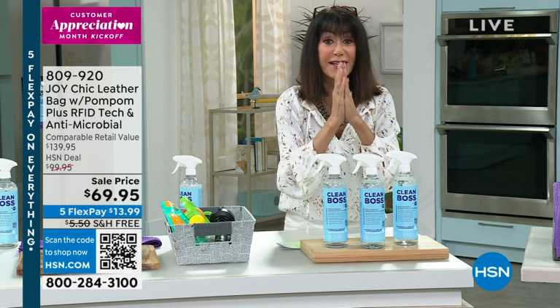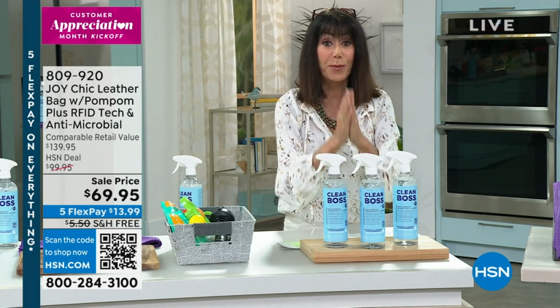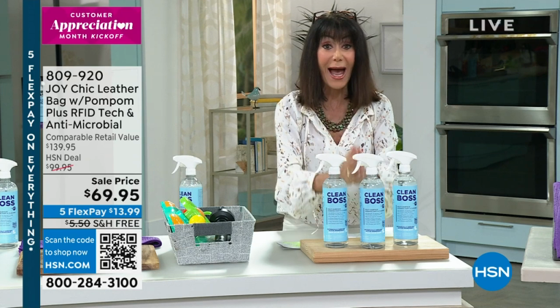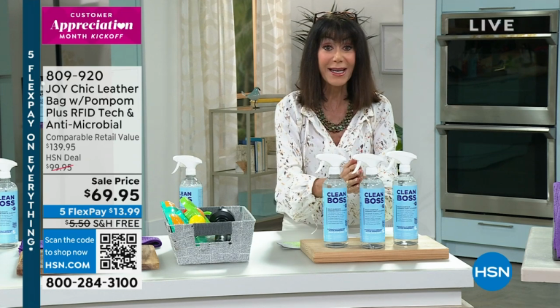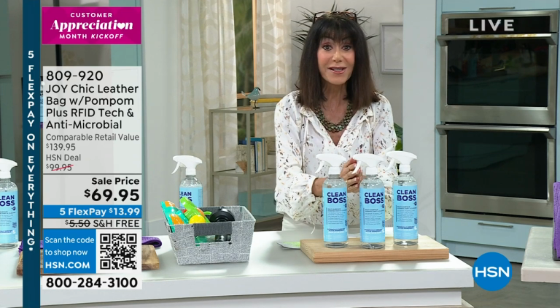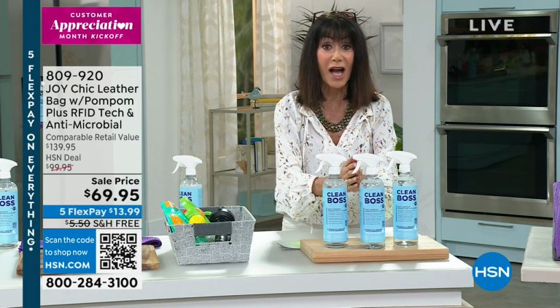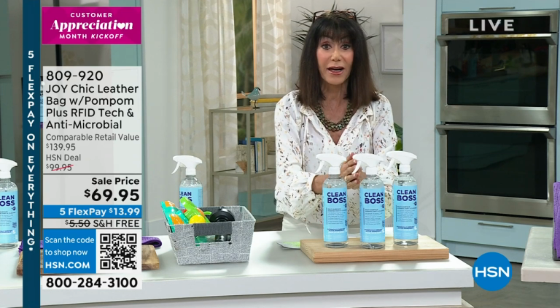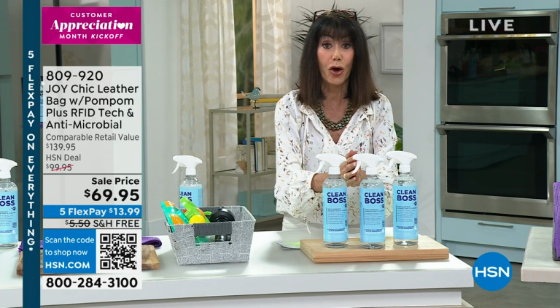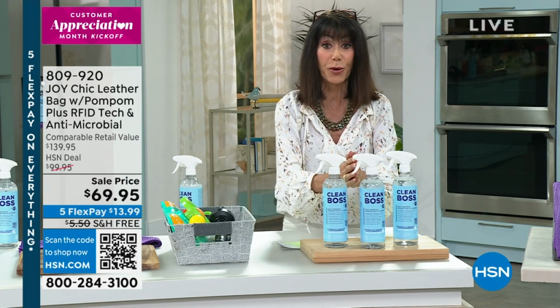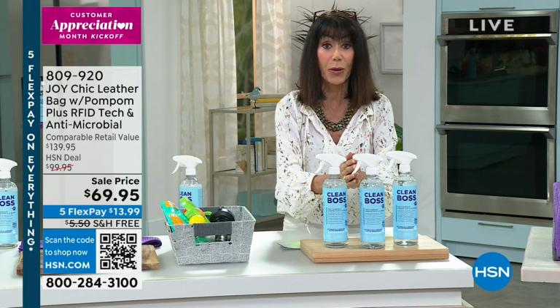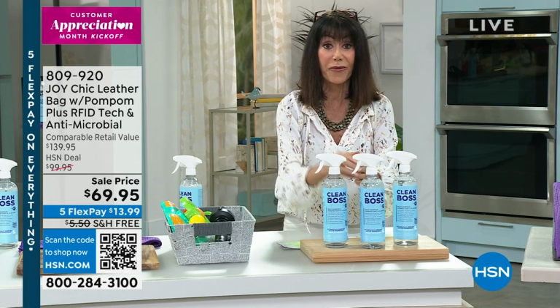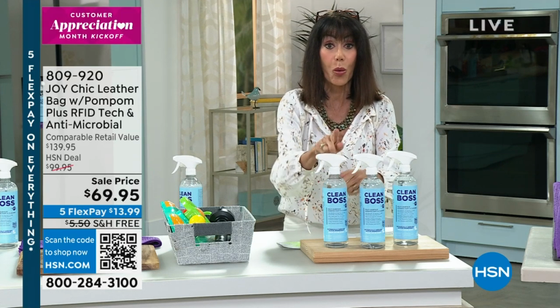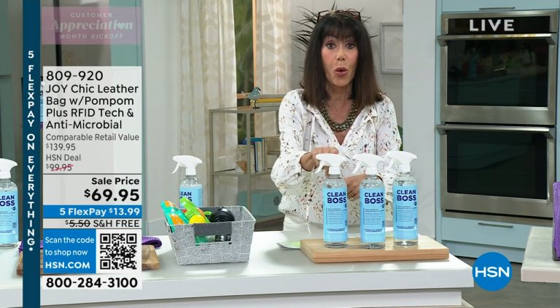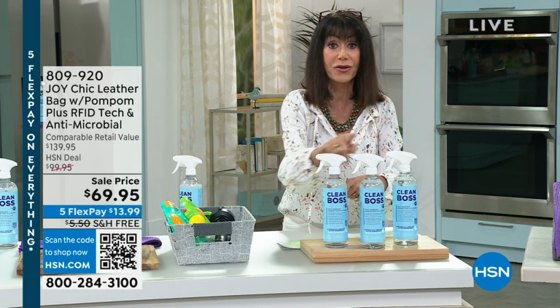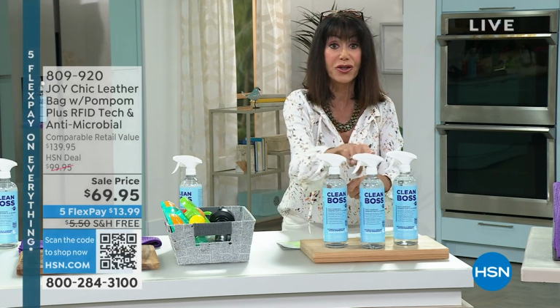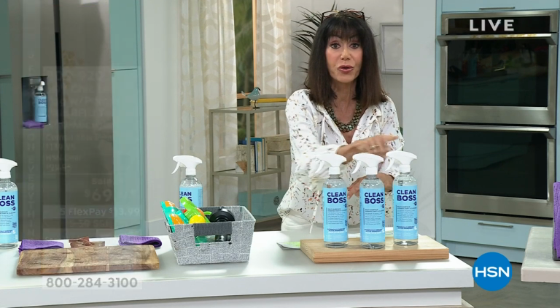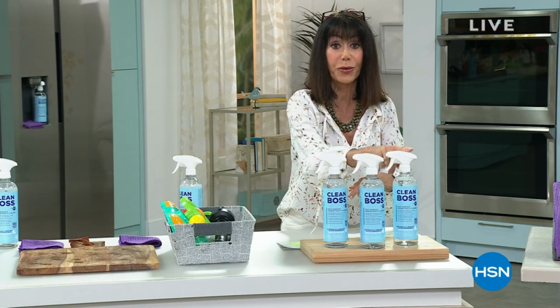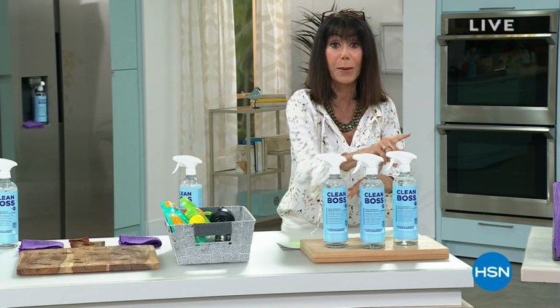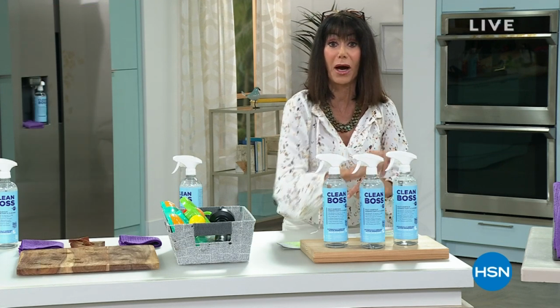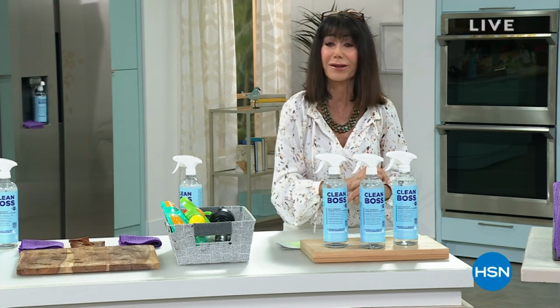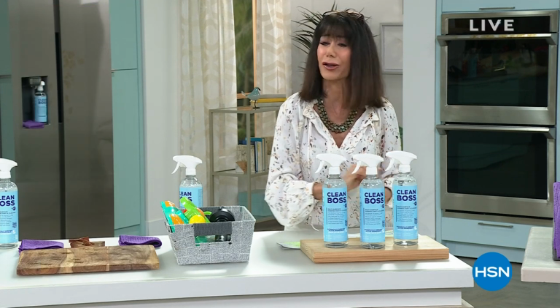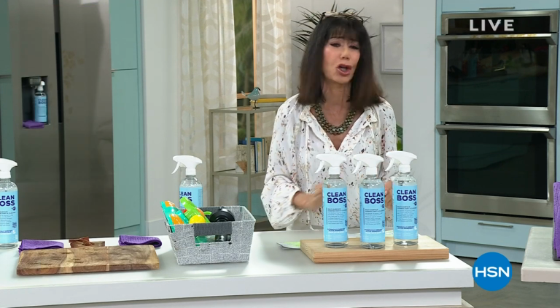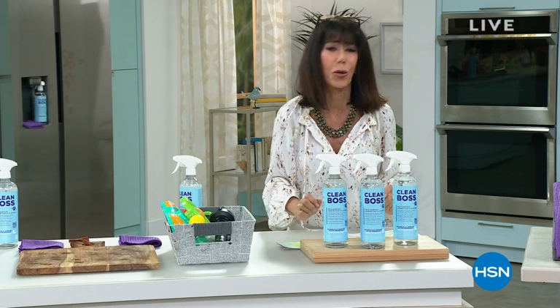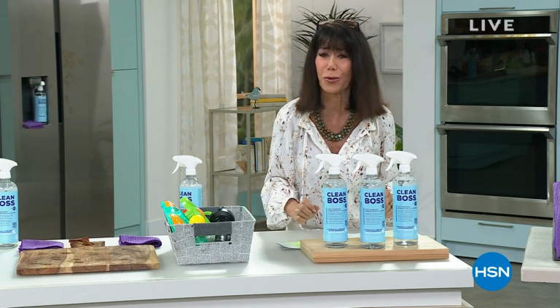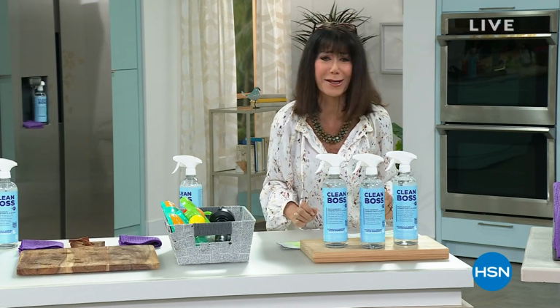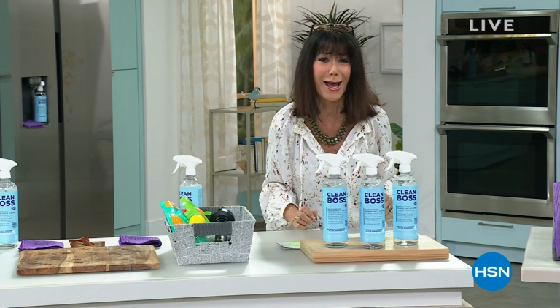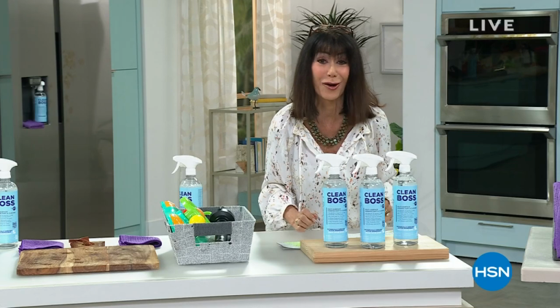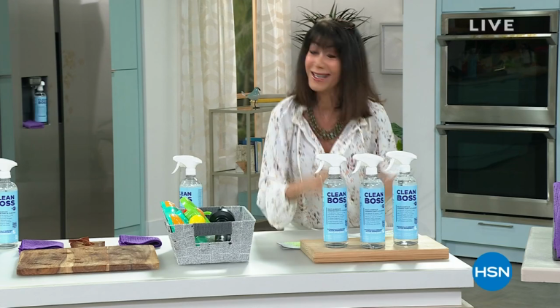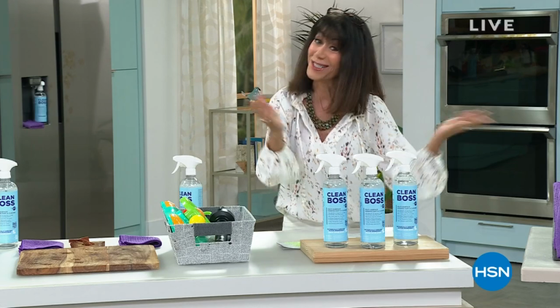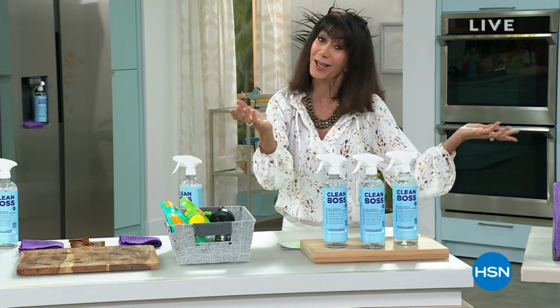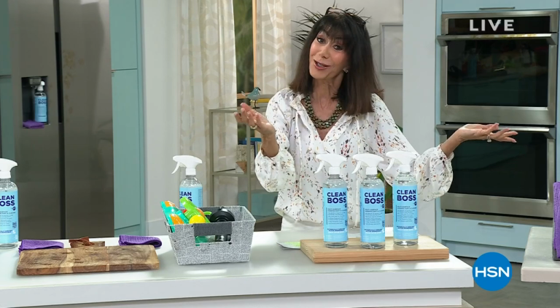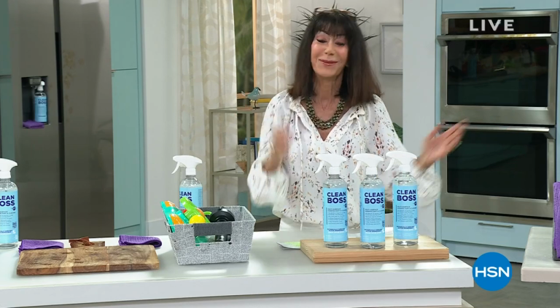My favorite product that Joy has ever done is back in stock, and I hope you're ready for one, two, three bottles at the lowest price ever. Take a look.